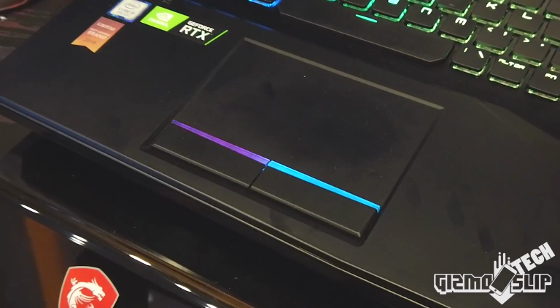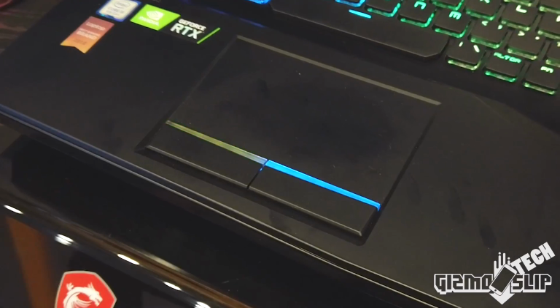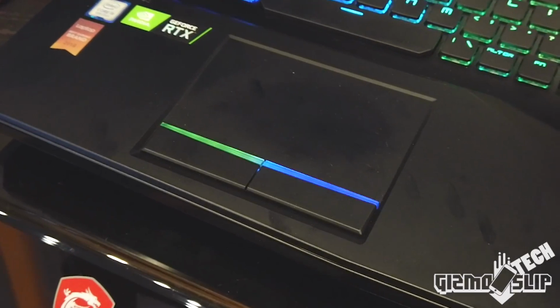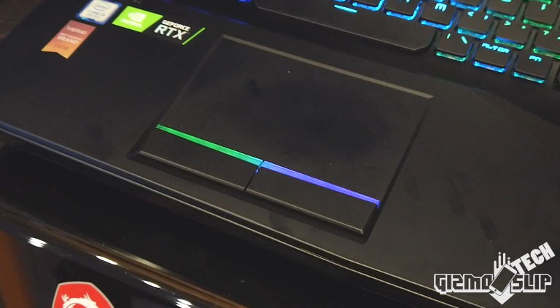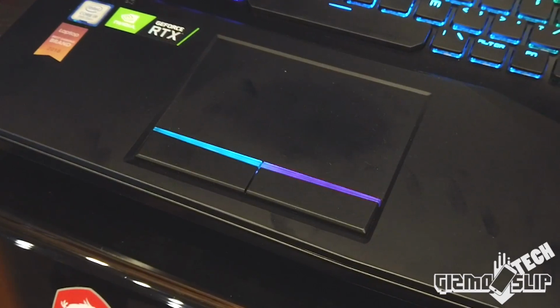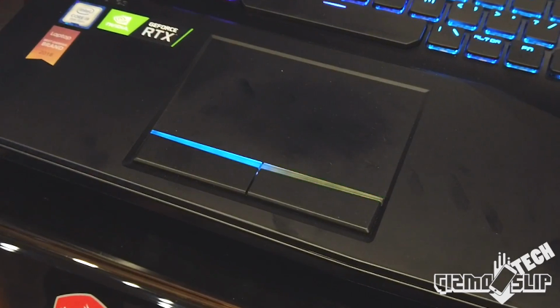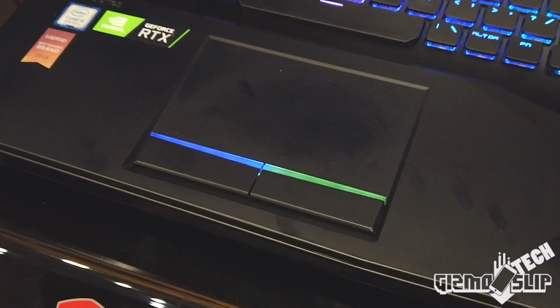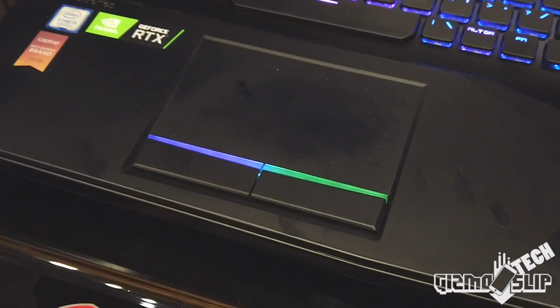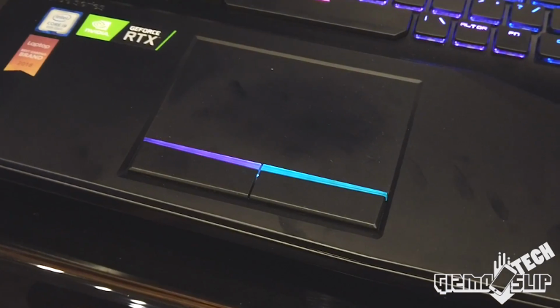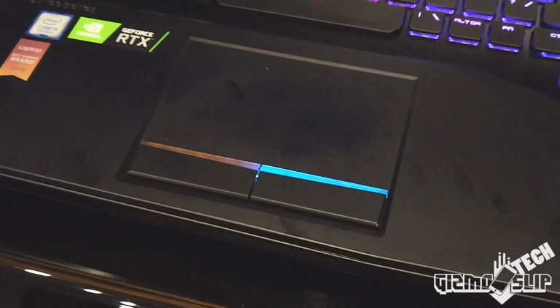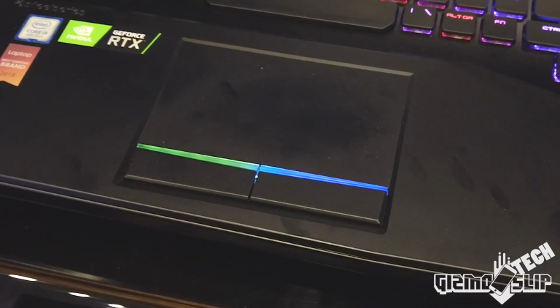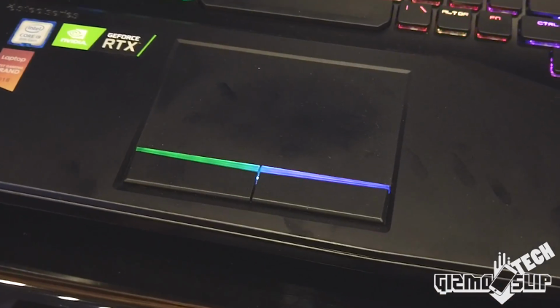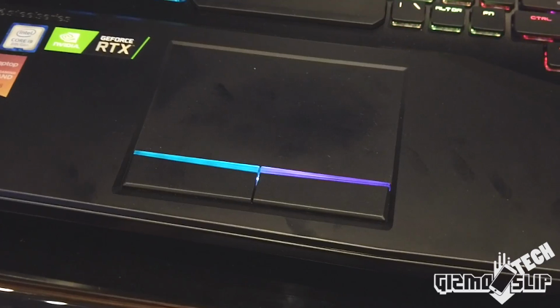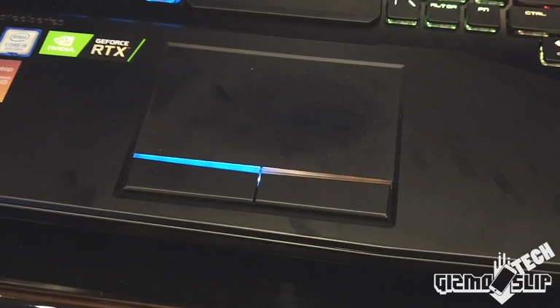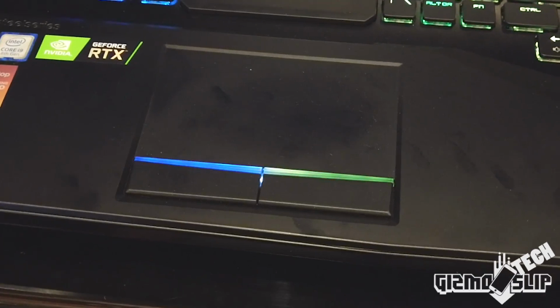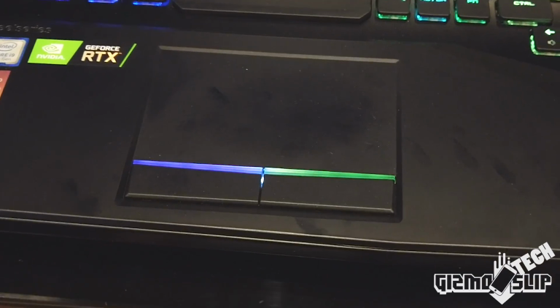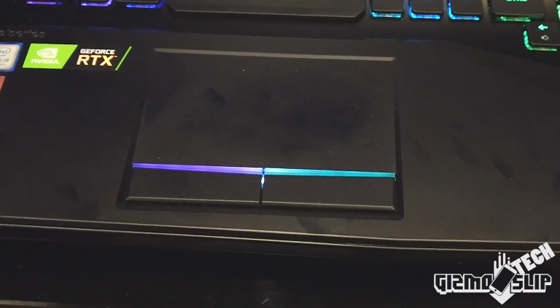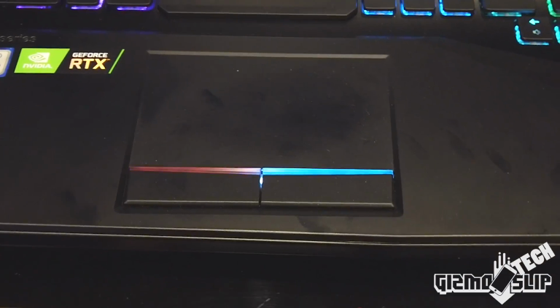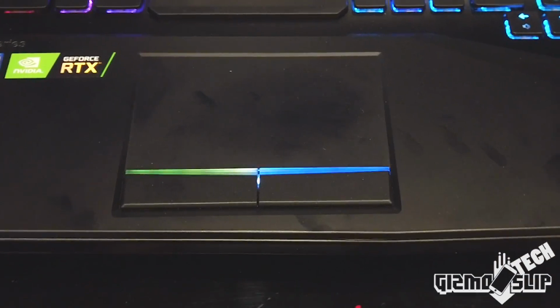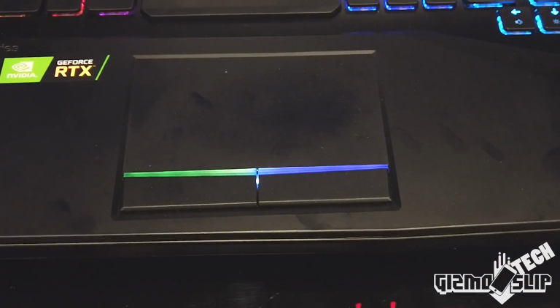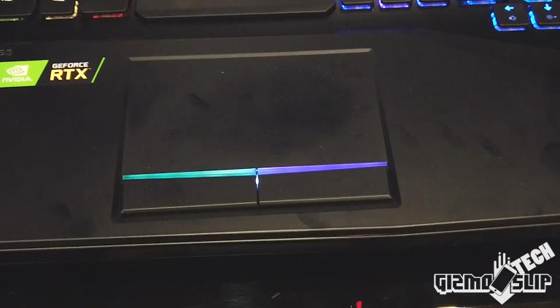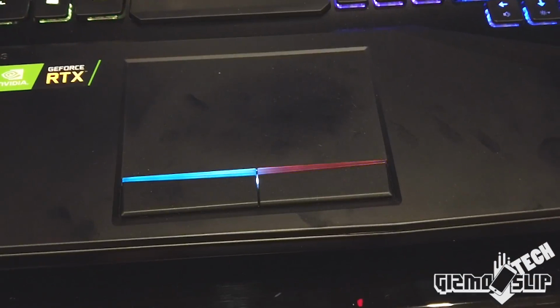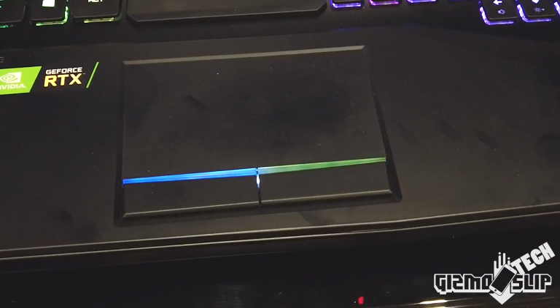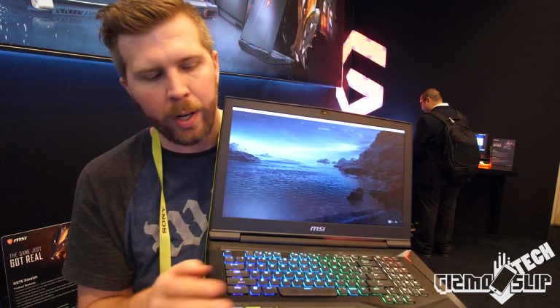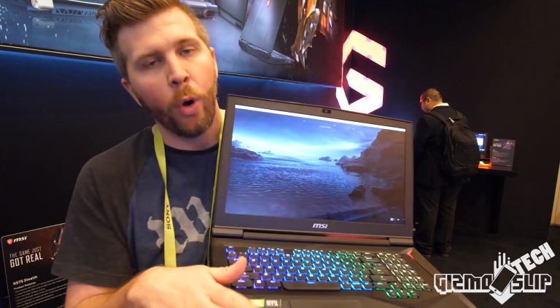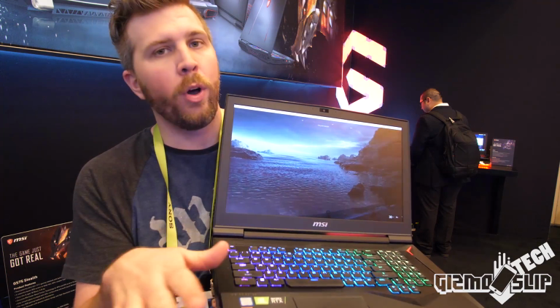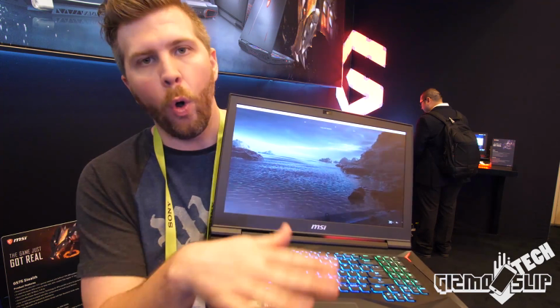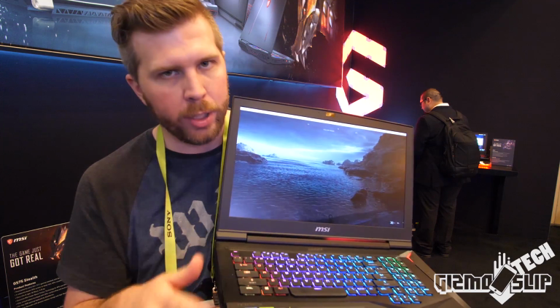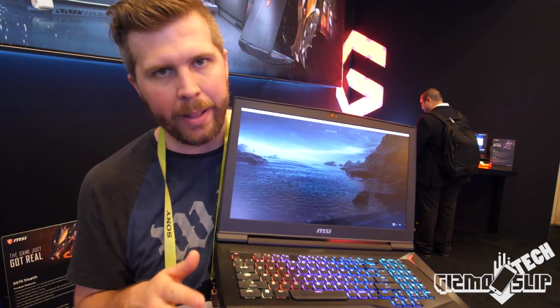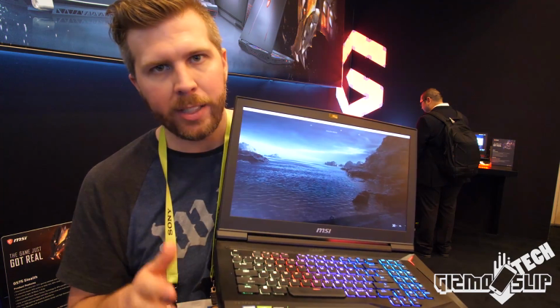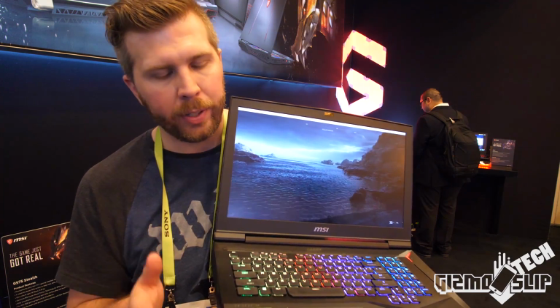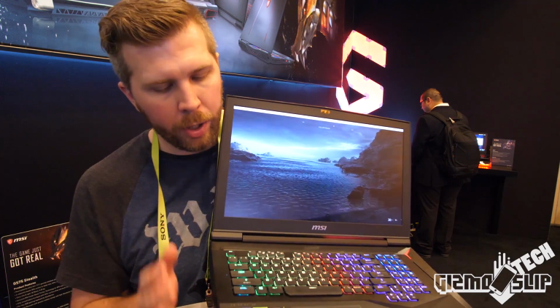The touchpad is very, very smooth. The touchpad has these cool light-up buttons right here — not quite as cool as the Alienware, where the whole touchpad lights up with color.